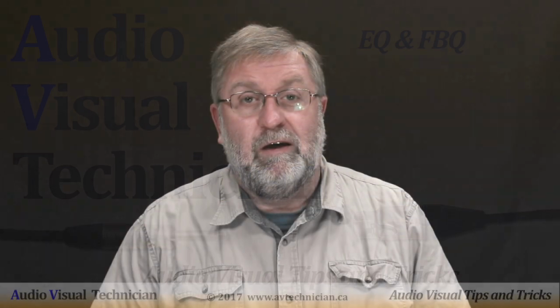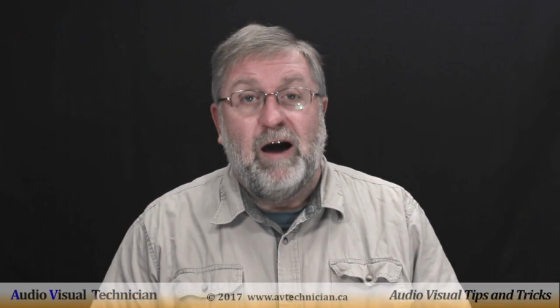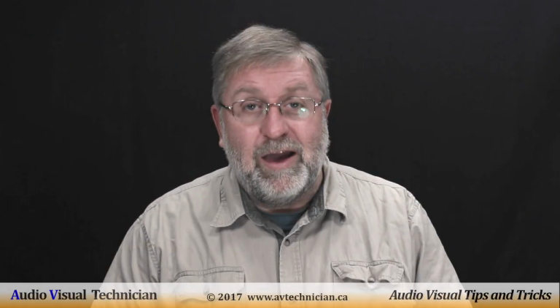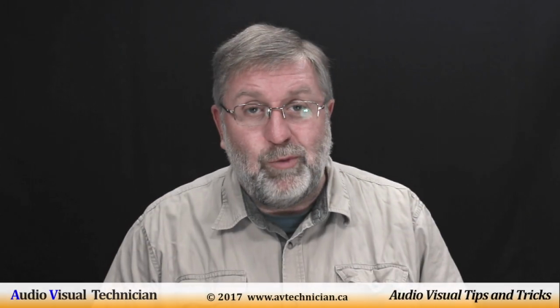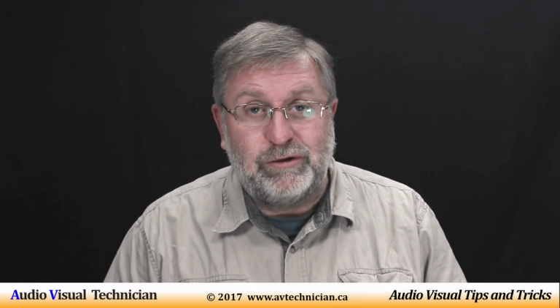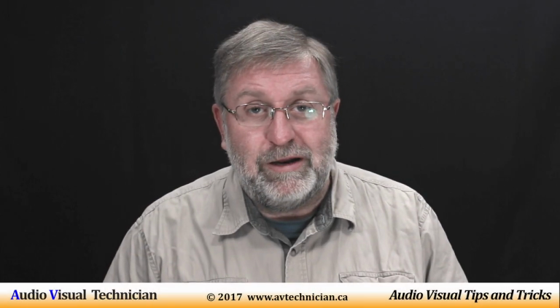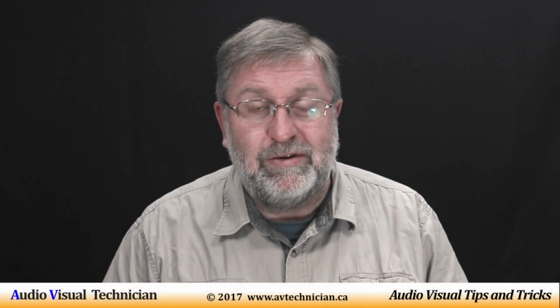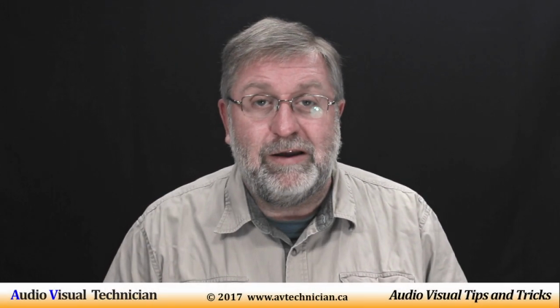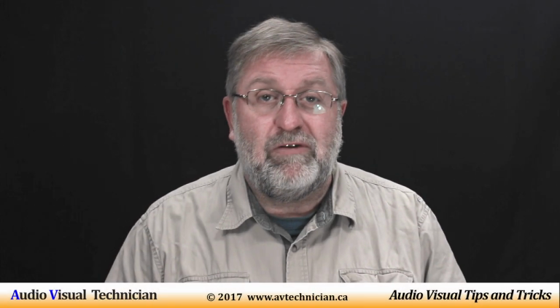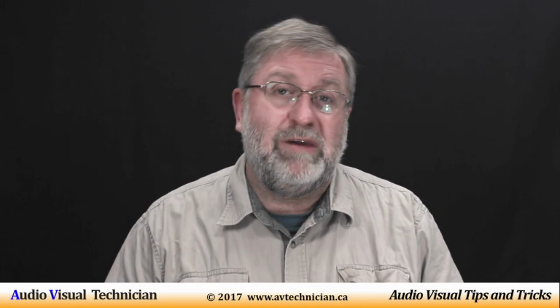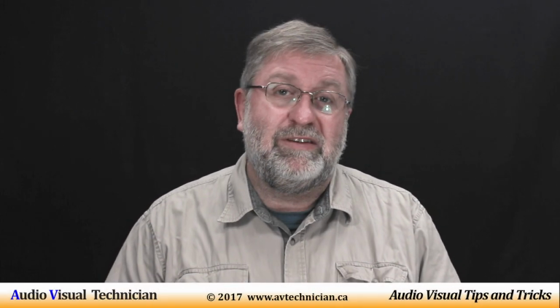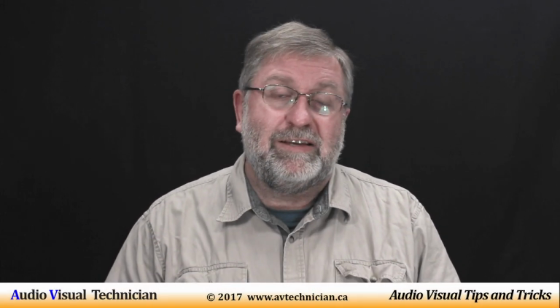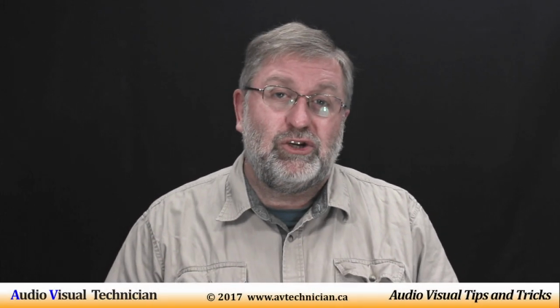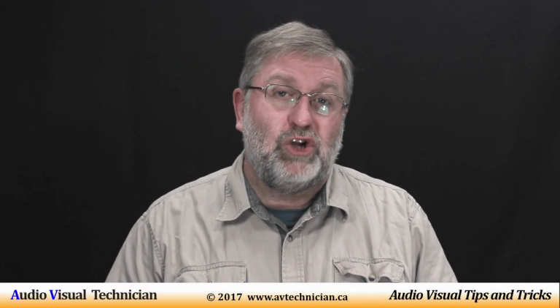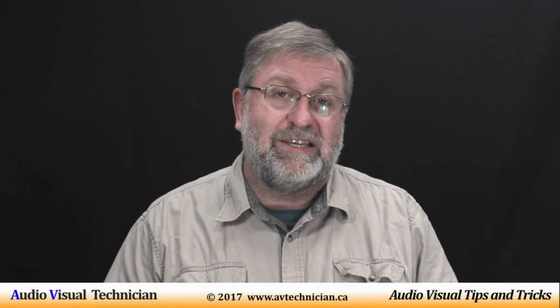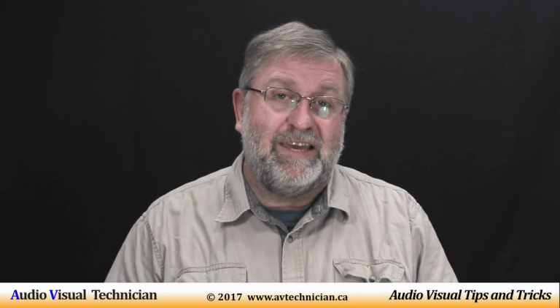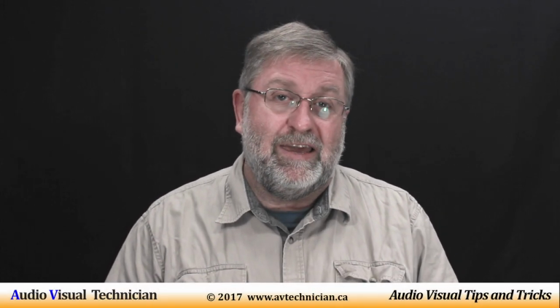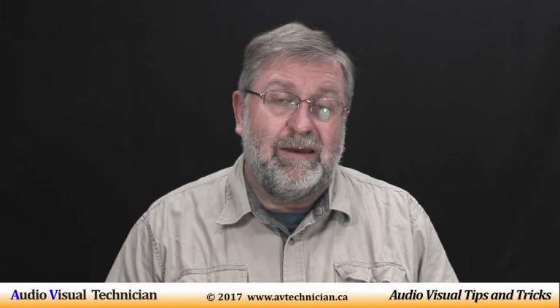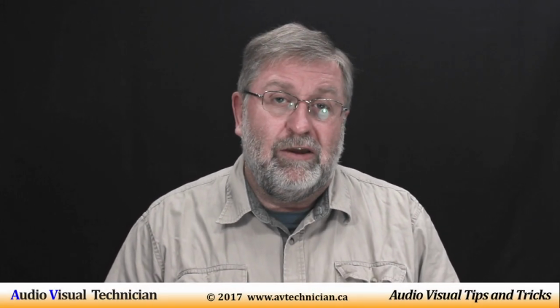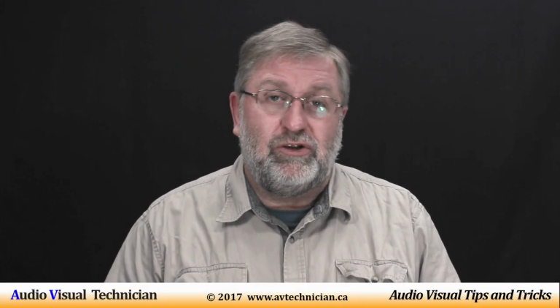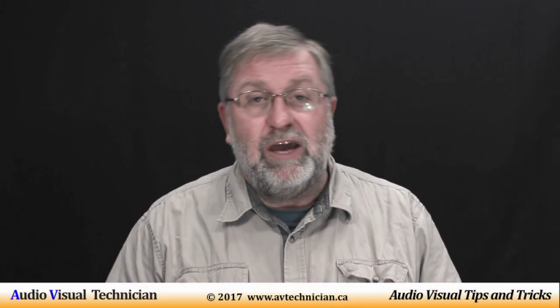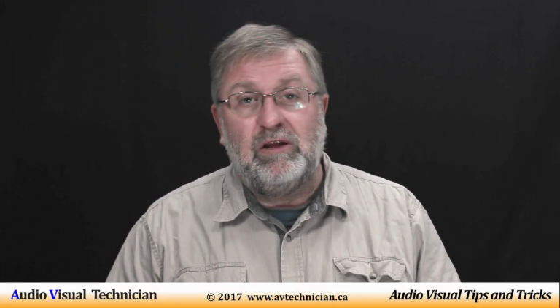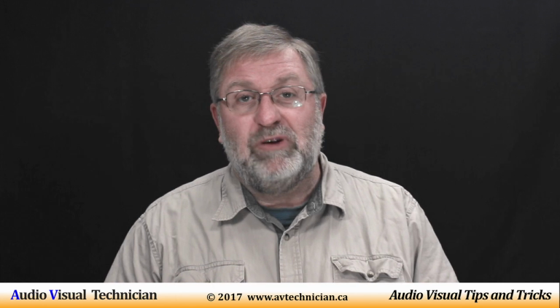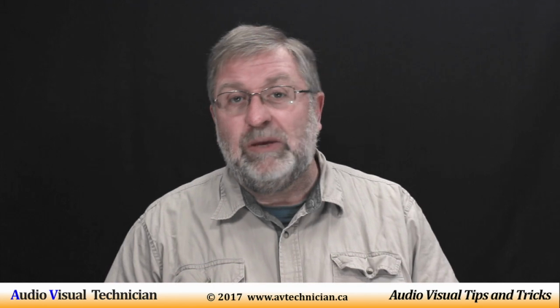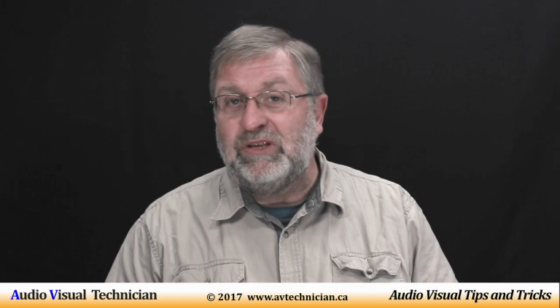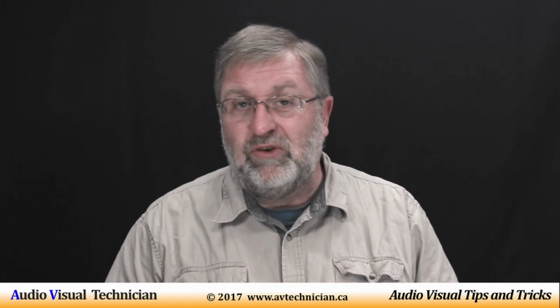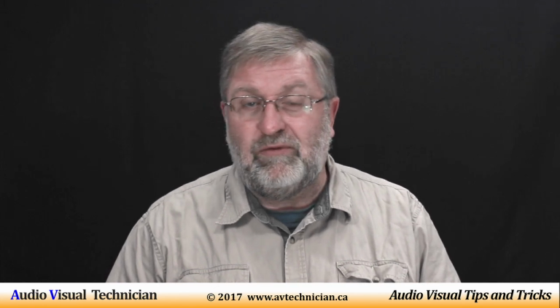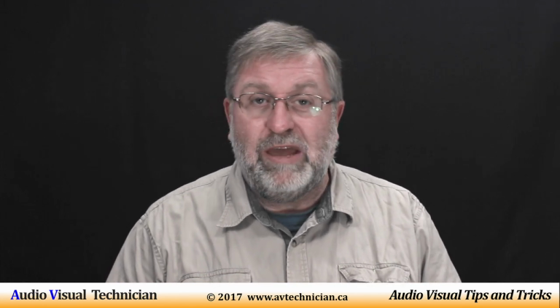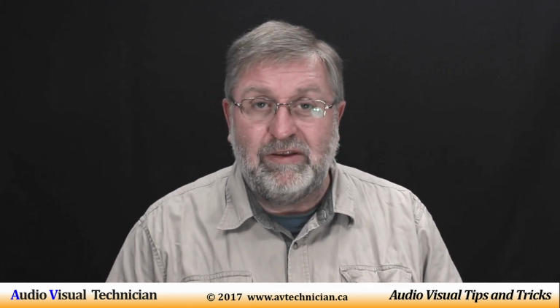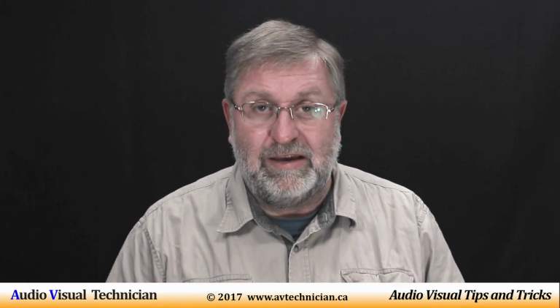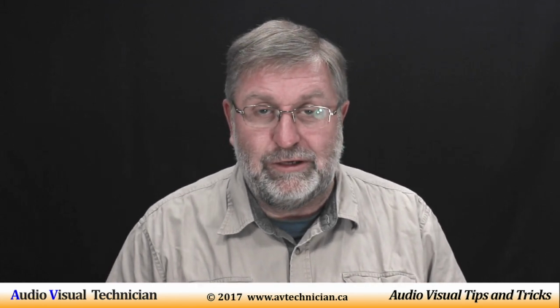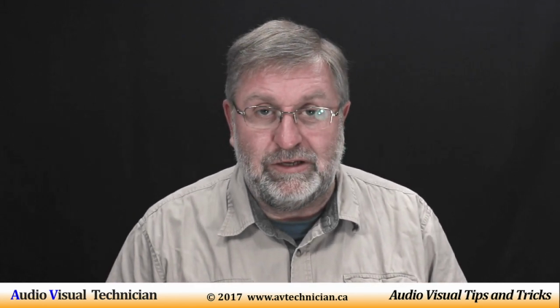Hi, Paul Donovan here from AVtechnician.ca, your channel about tips and tricks for AV technicians.